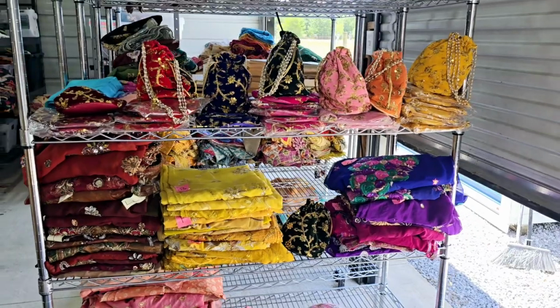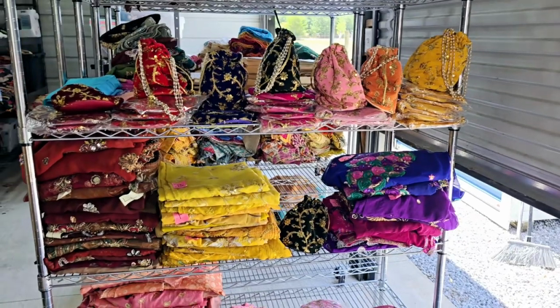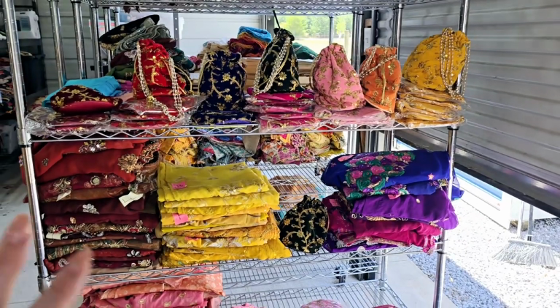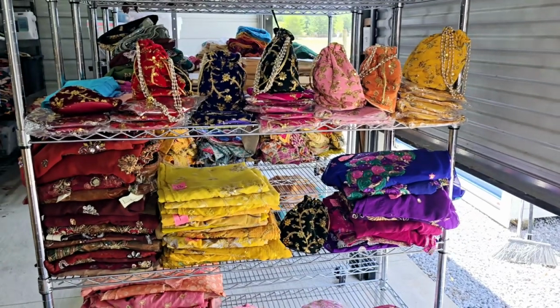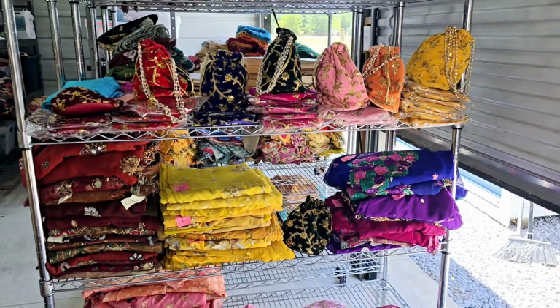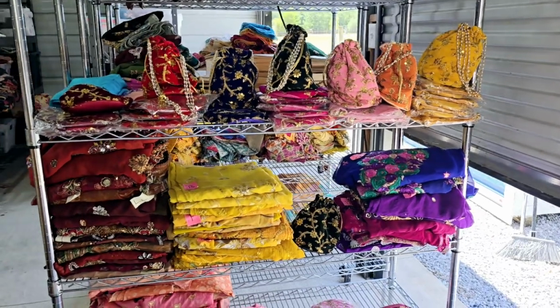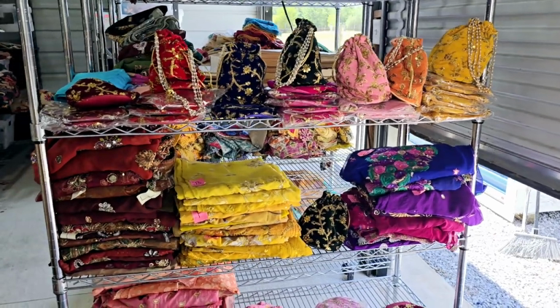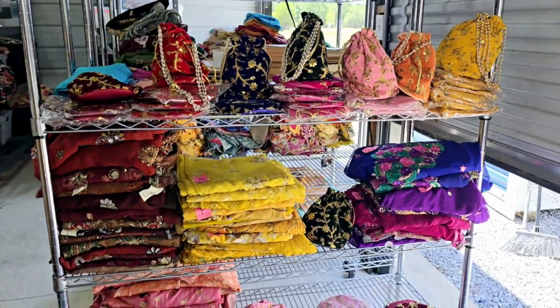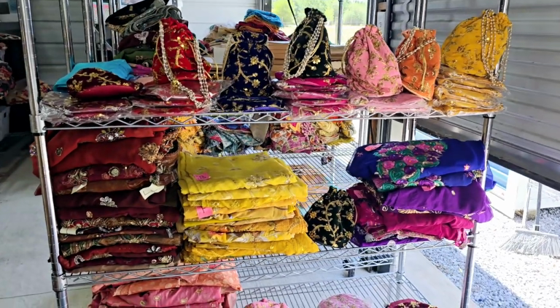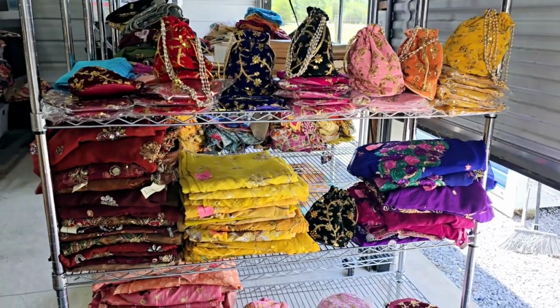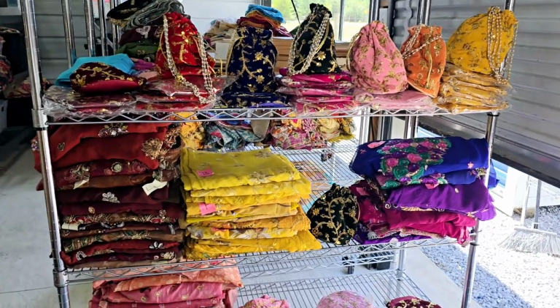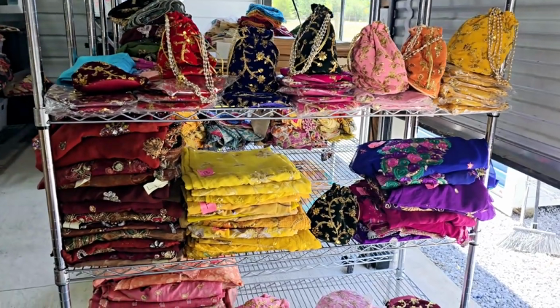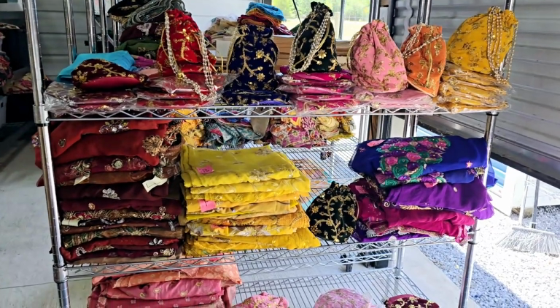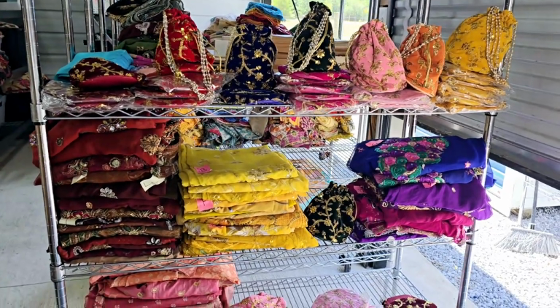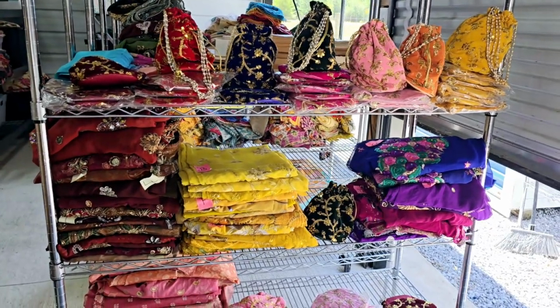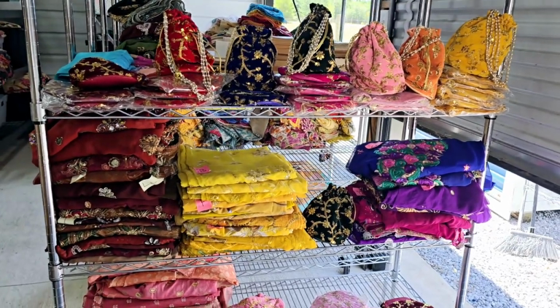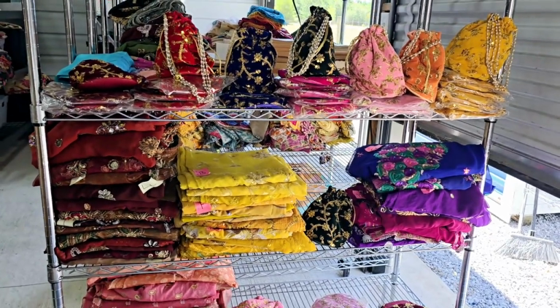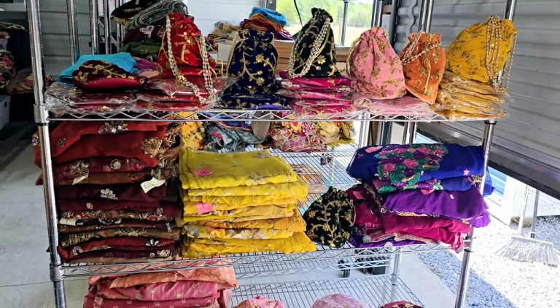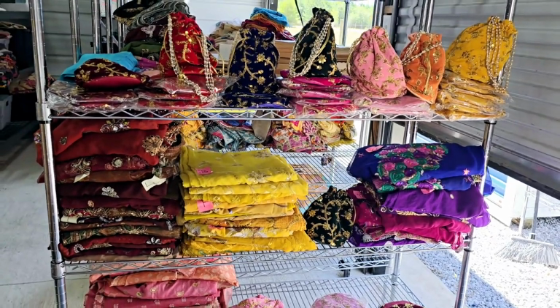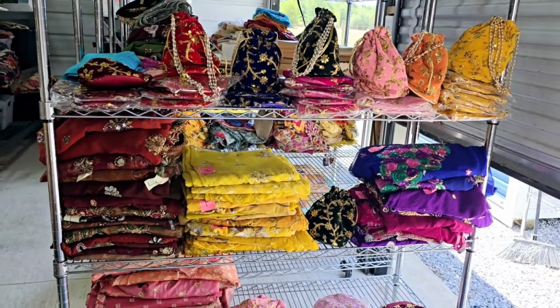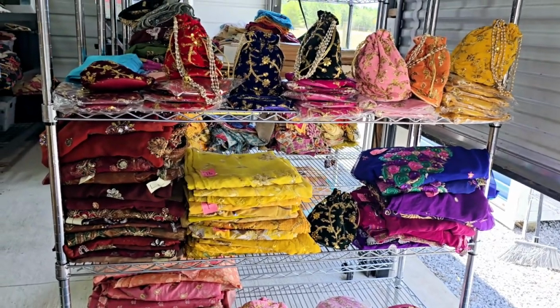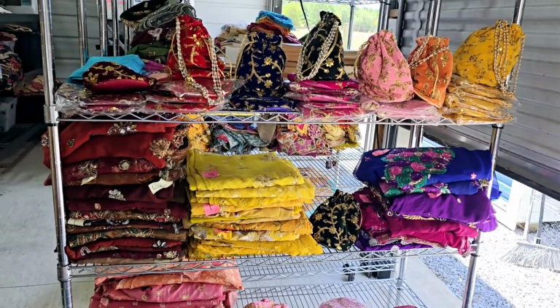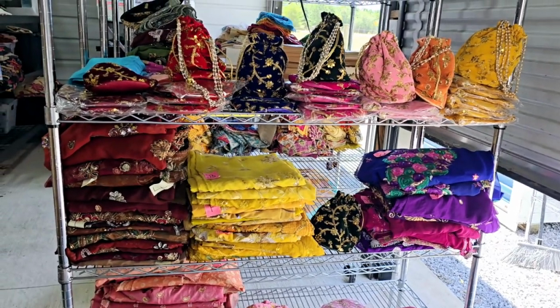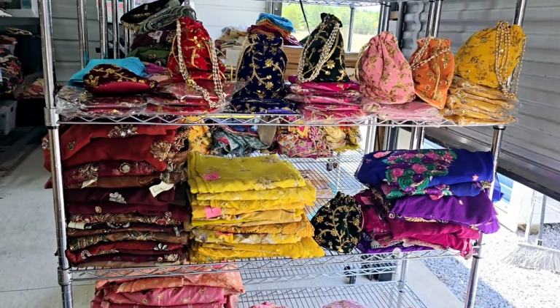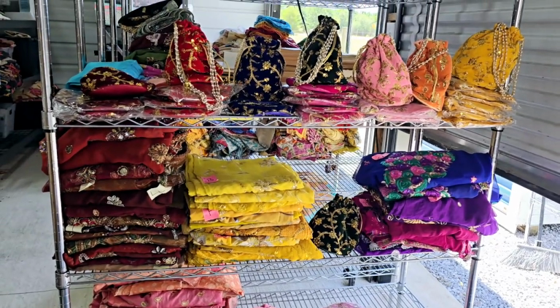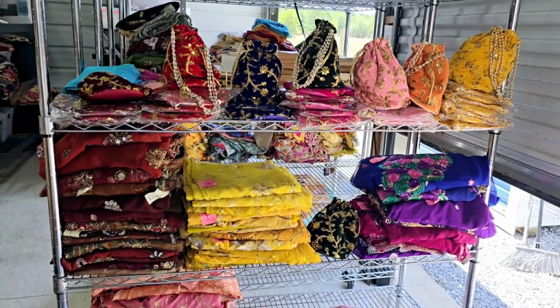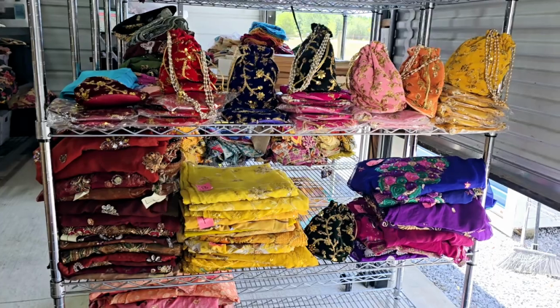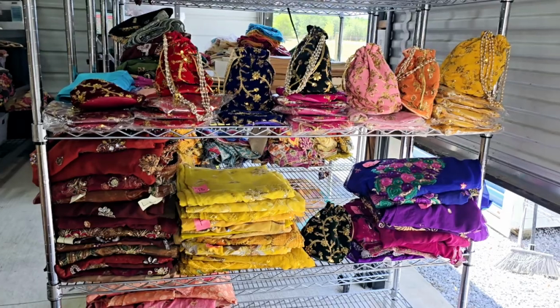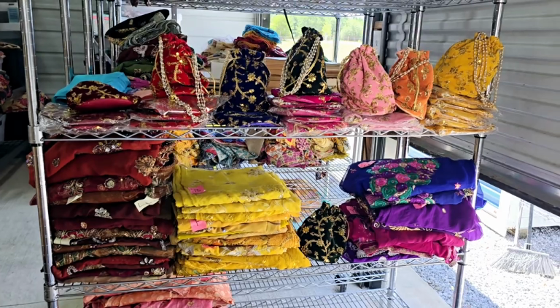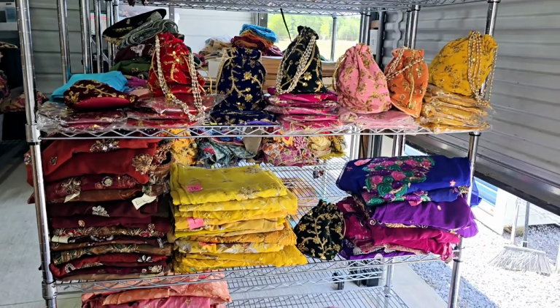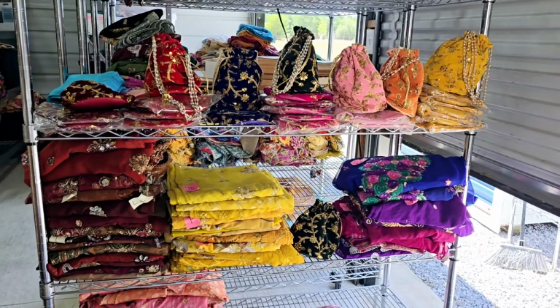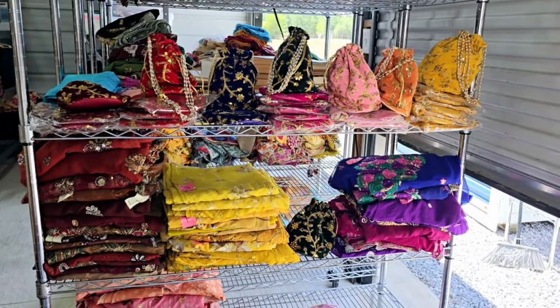Hey everyone, welcome back to Amore Fabrics. This is a vintage sari sale. This is video number five.